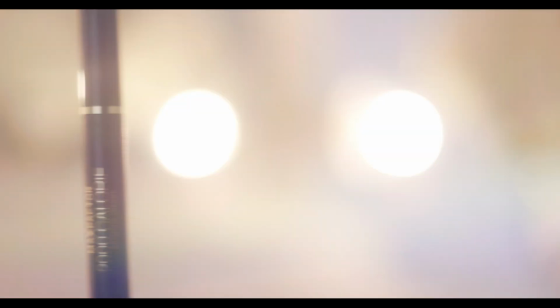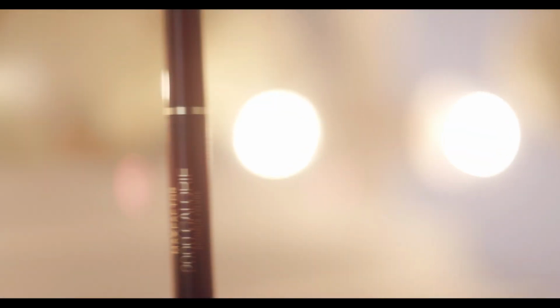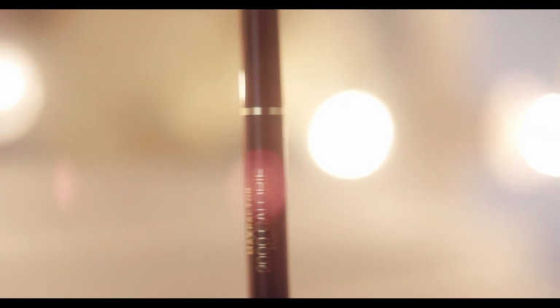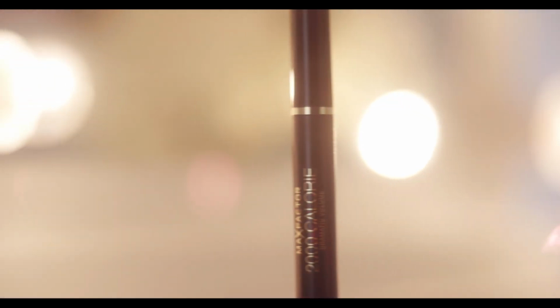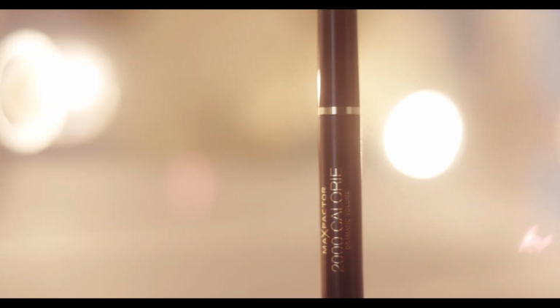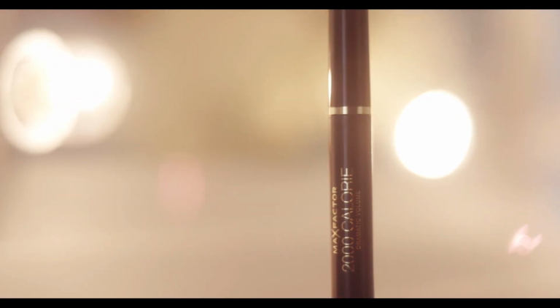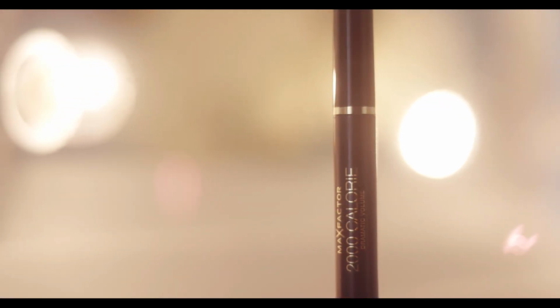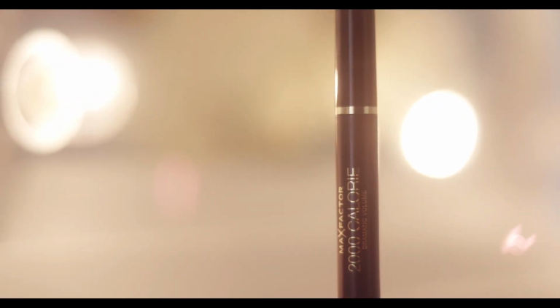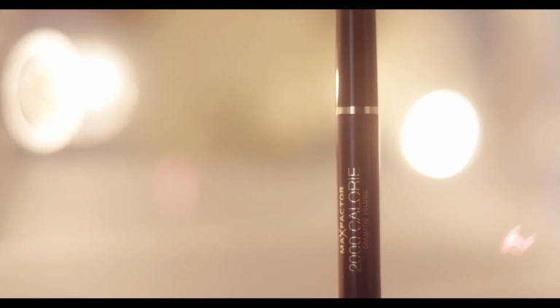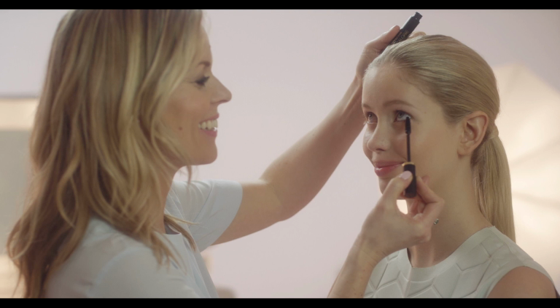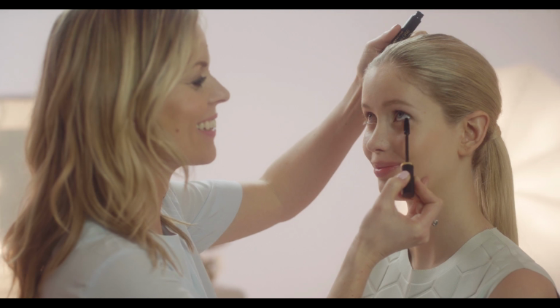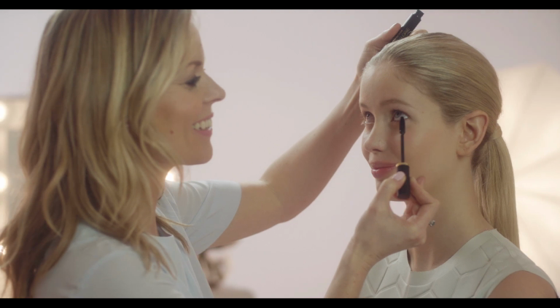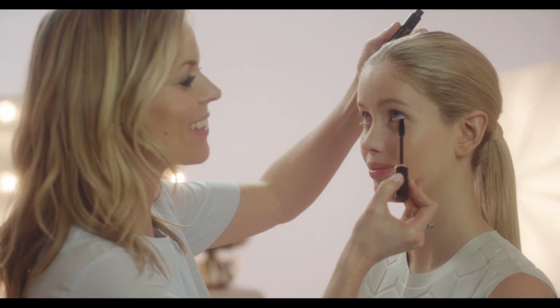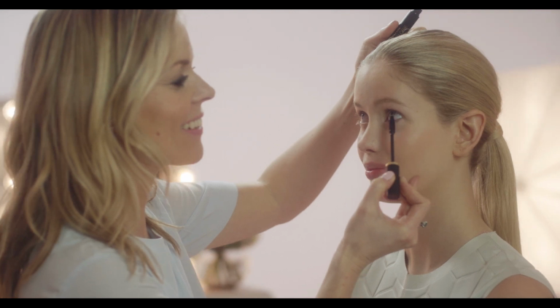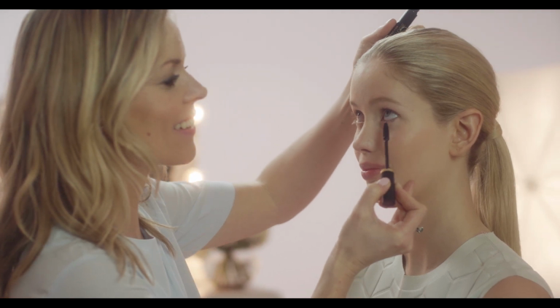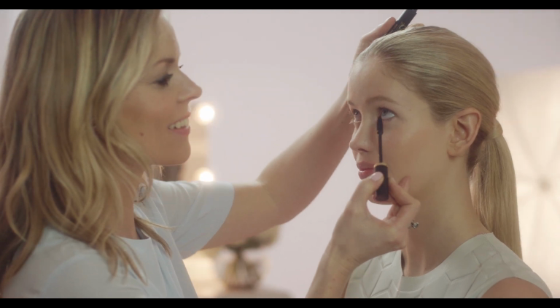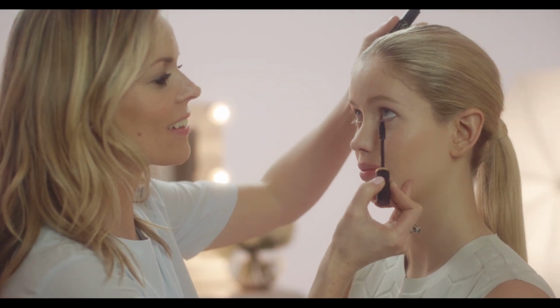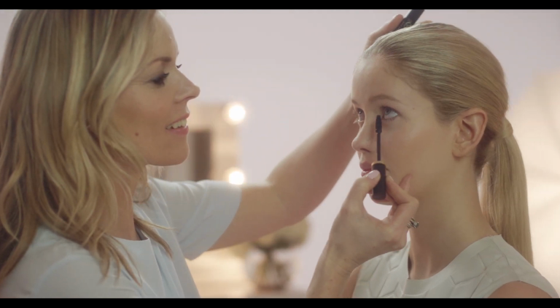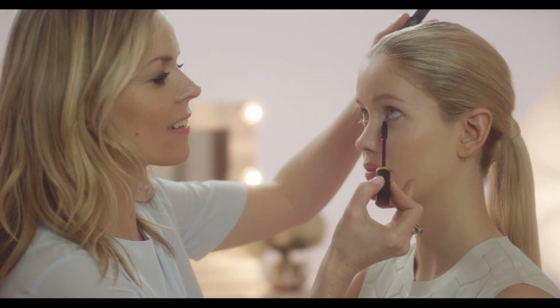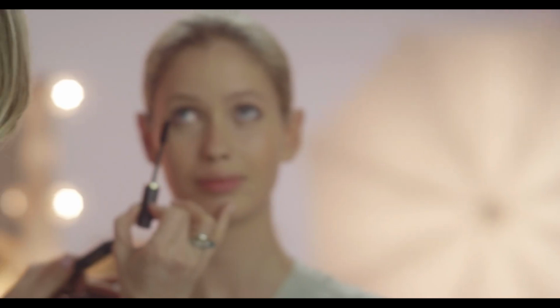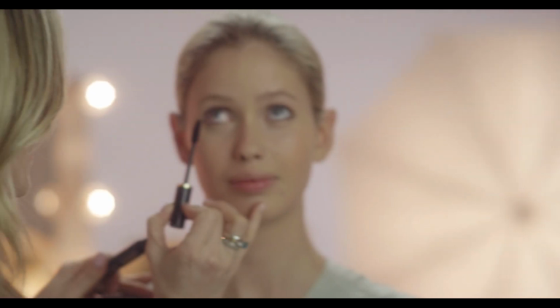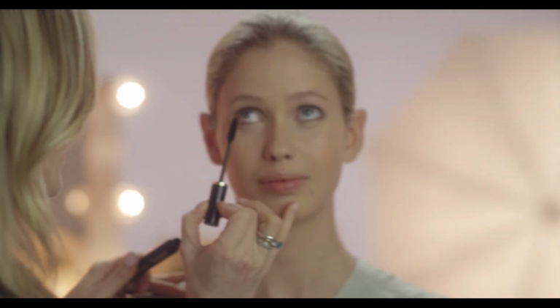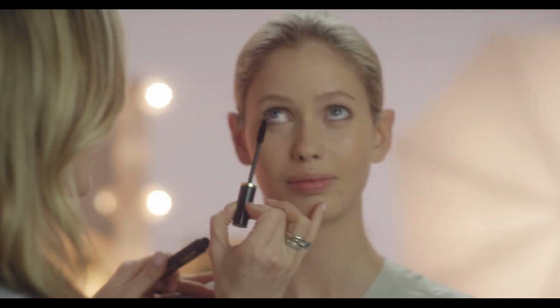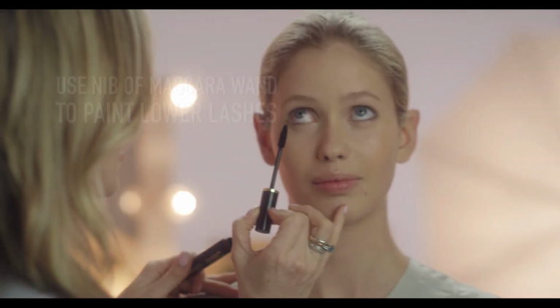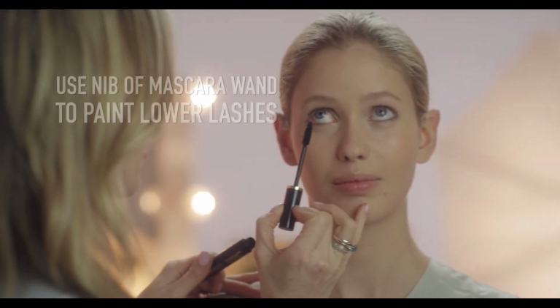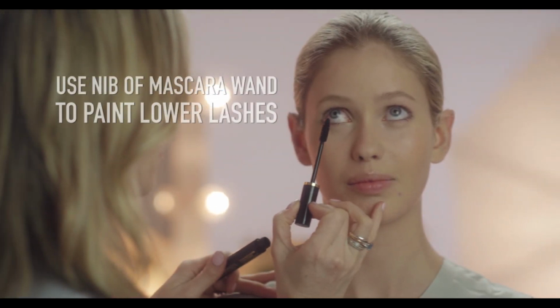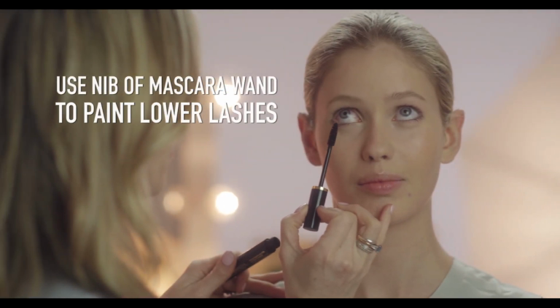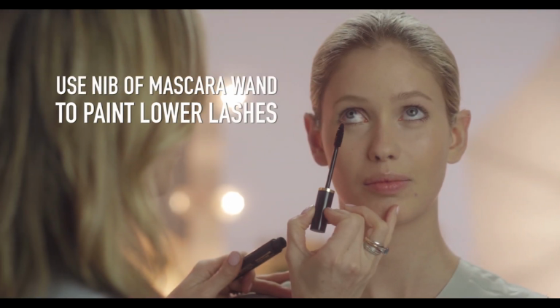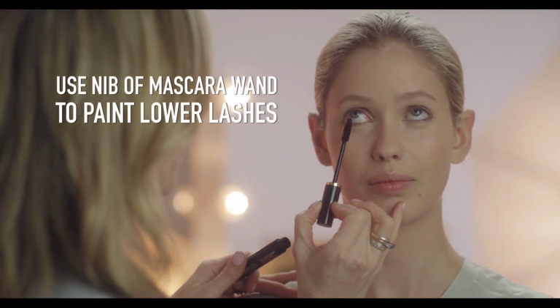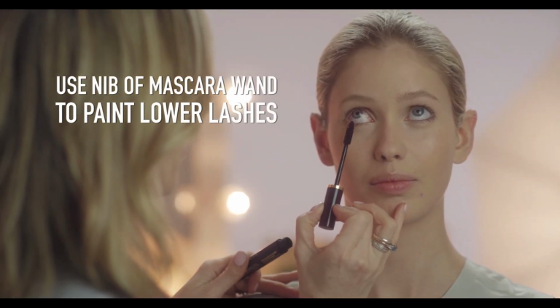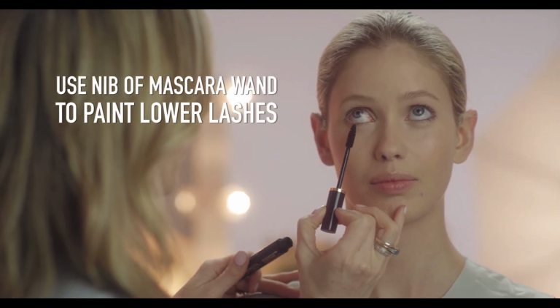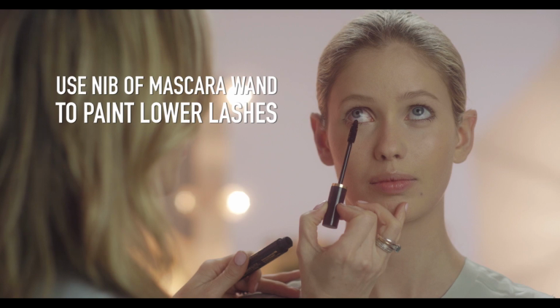For beautiful lashes, use the nib of the mascara wand to paint the lower lashes. Sweep the wand back and forth, then pull the lashes down into position.